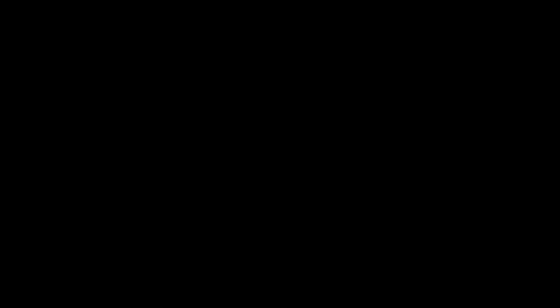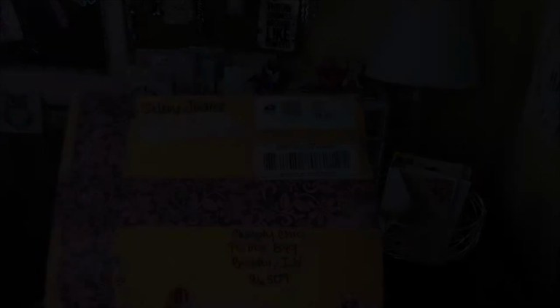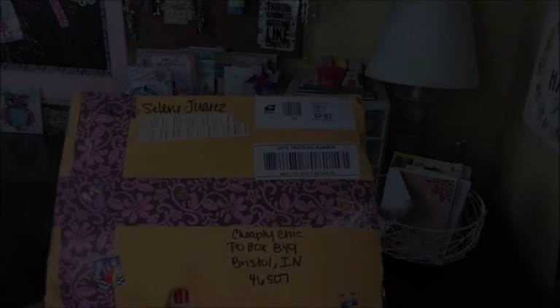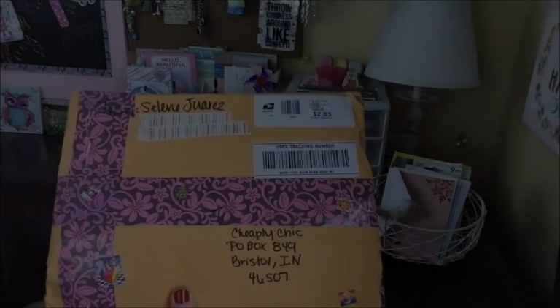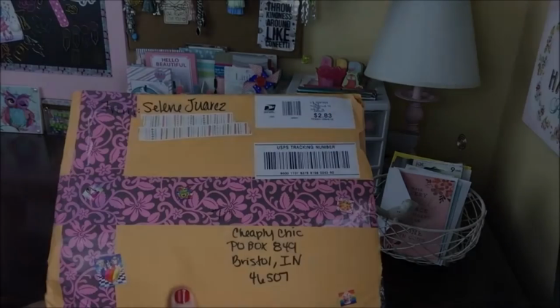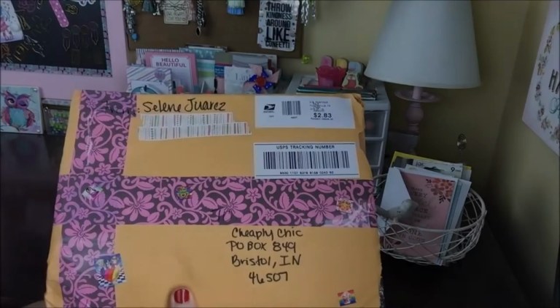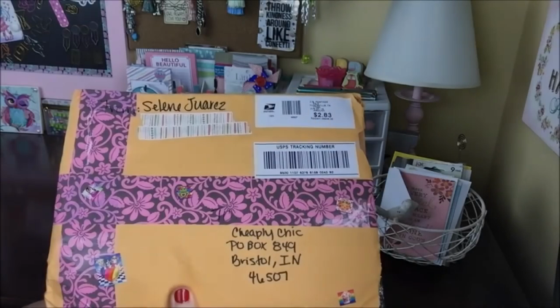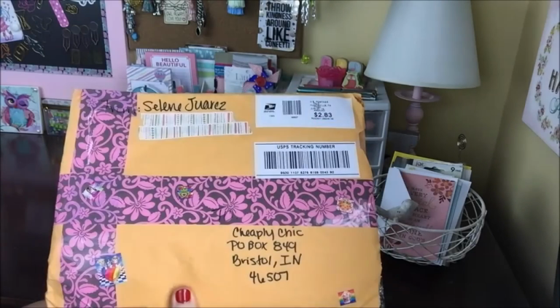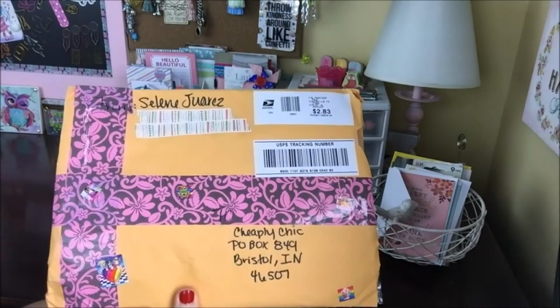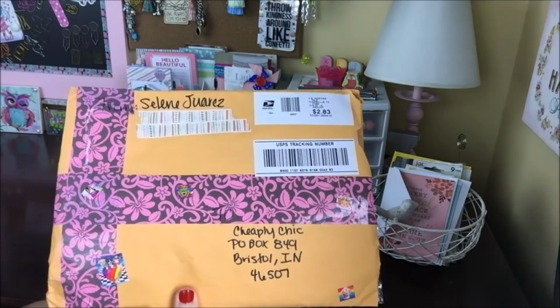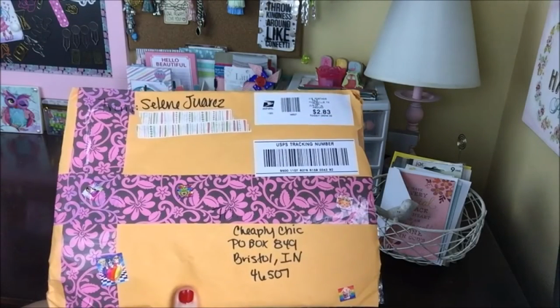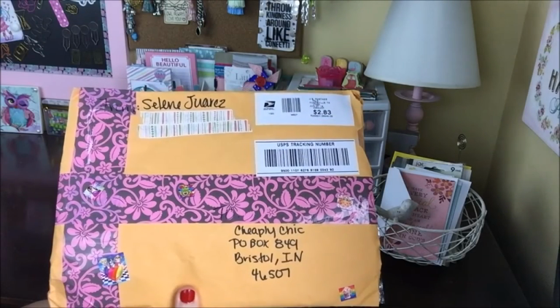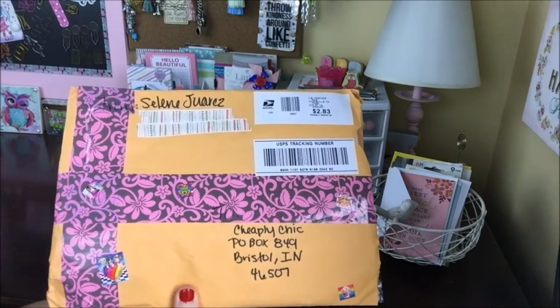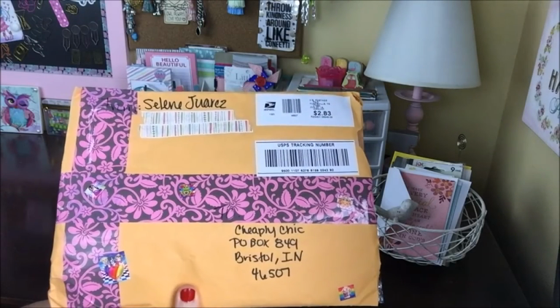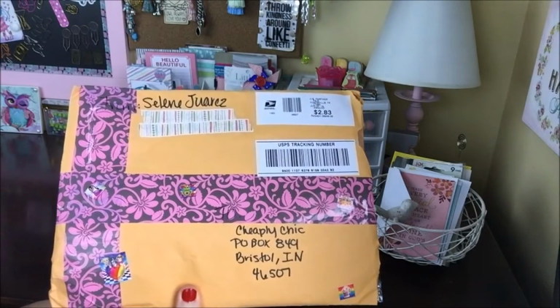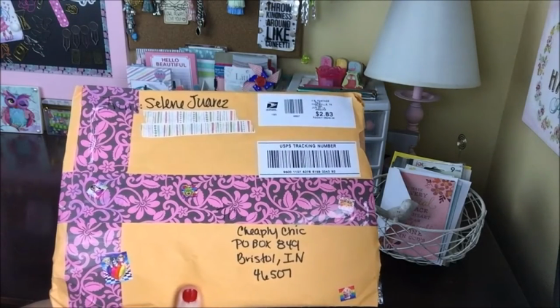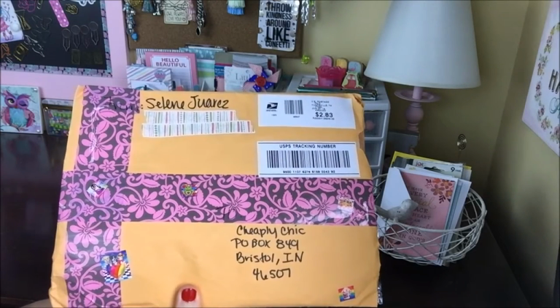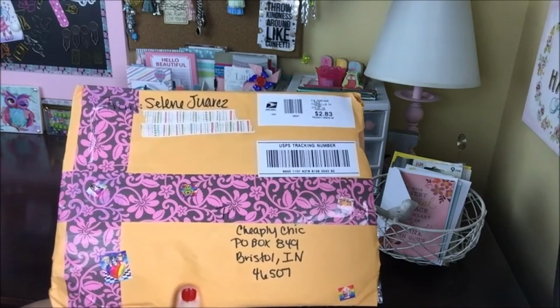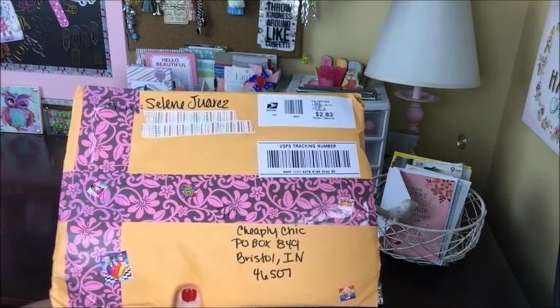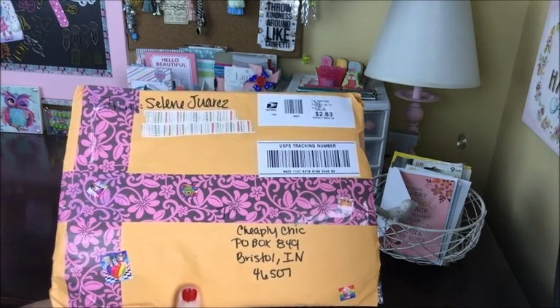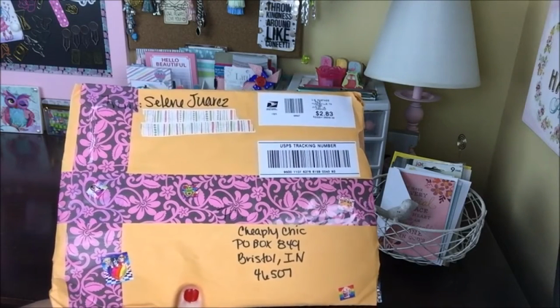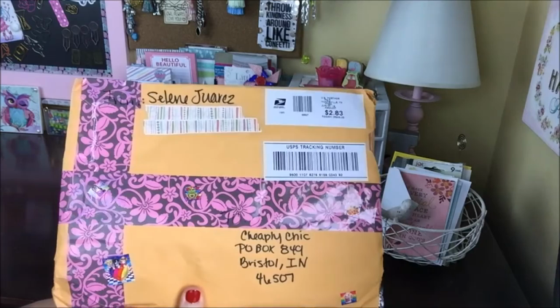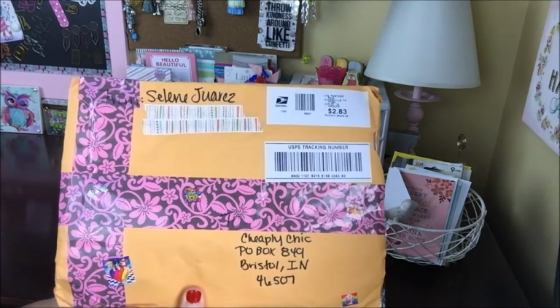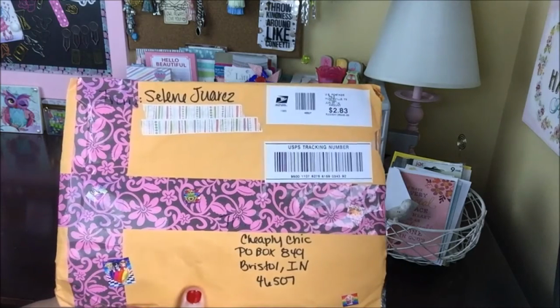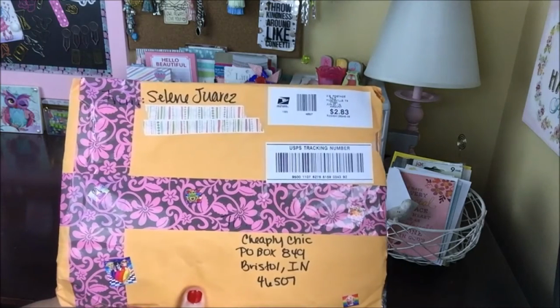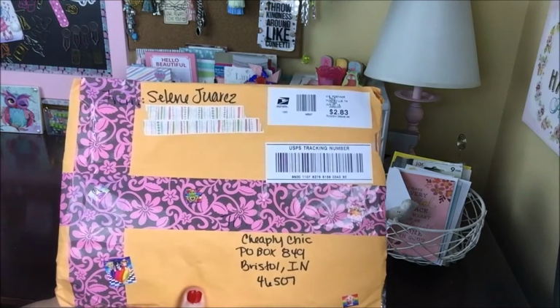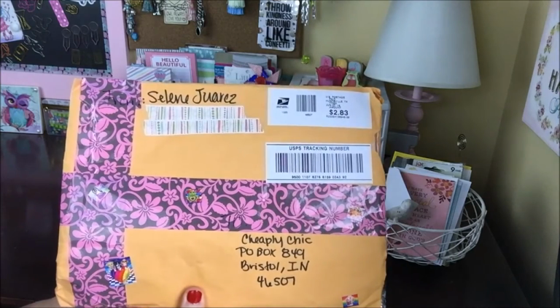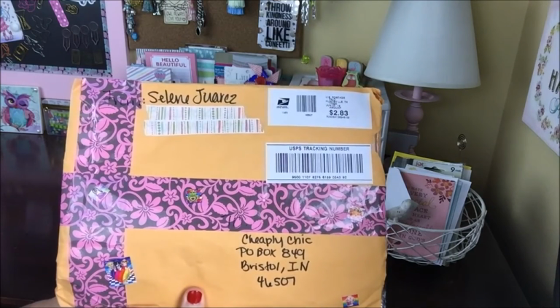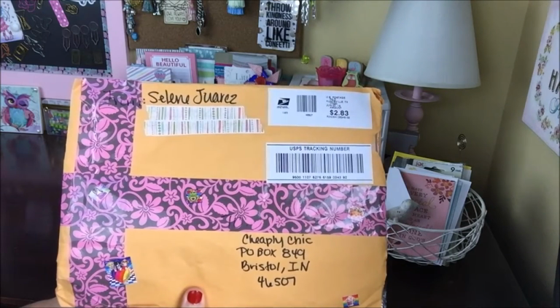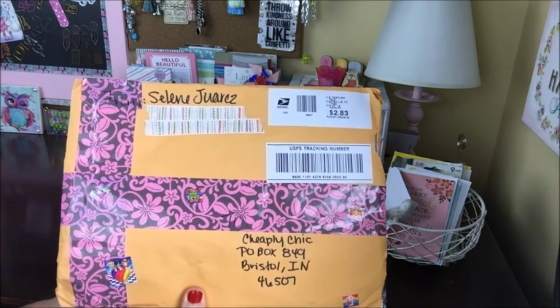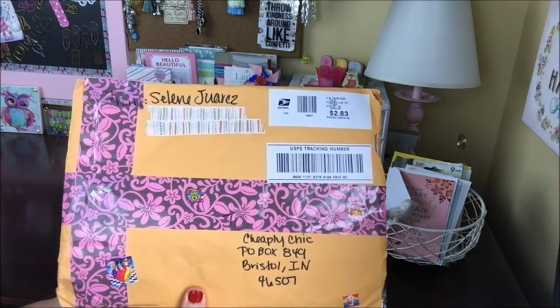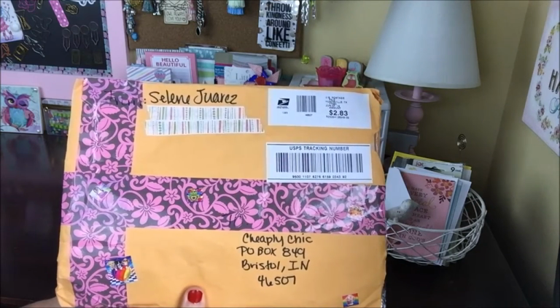Hi everybody! Welcome back to my channel. I have a couple more pocket letters to share today for my birthday challenge giveaway.